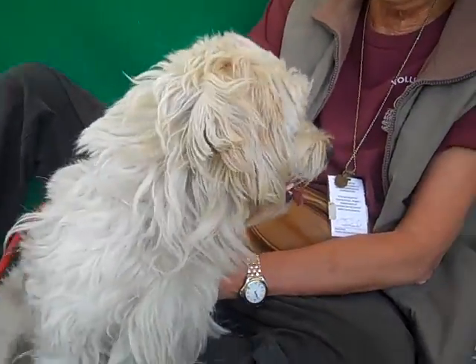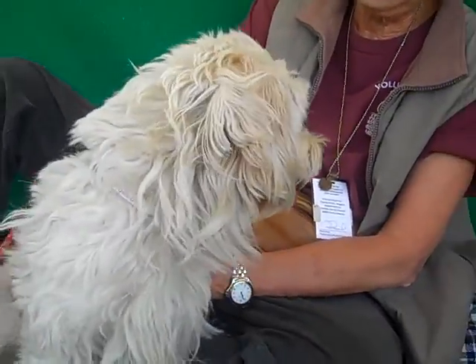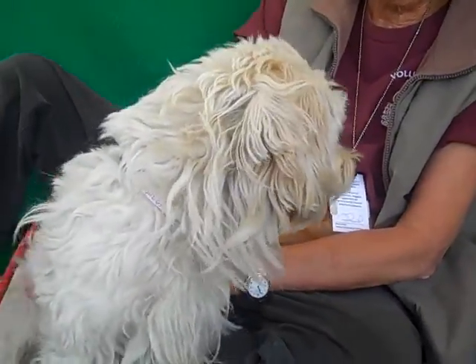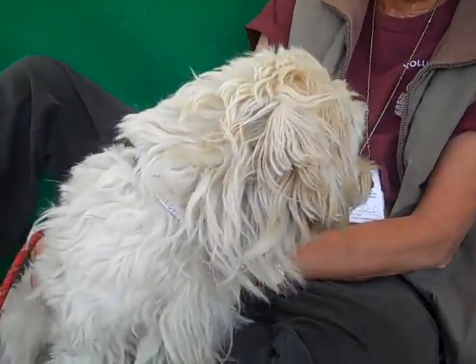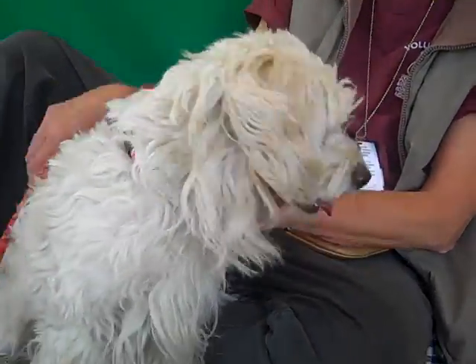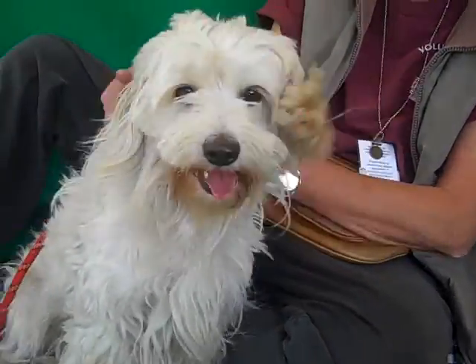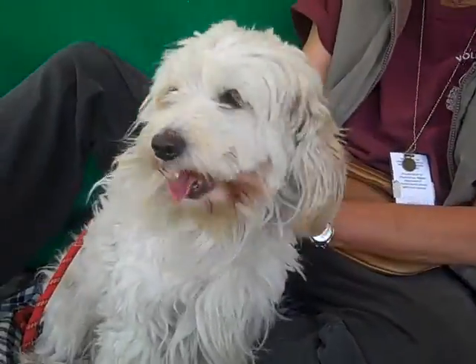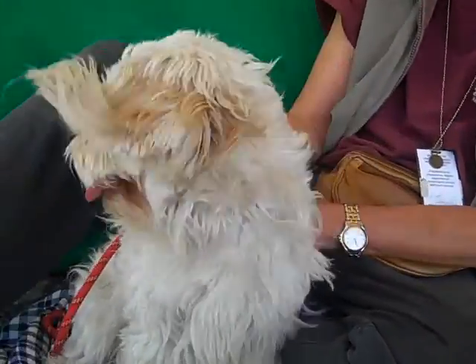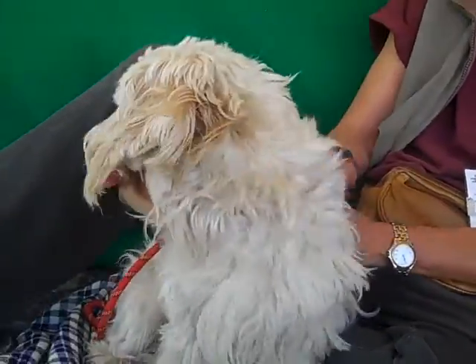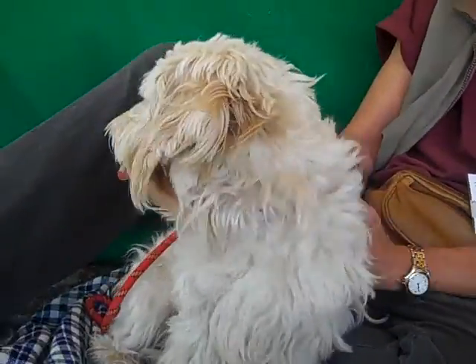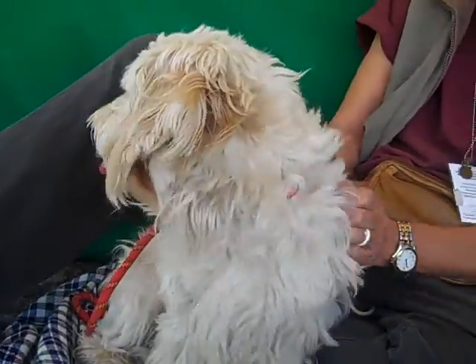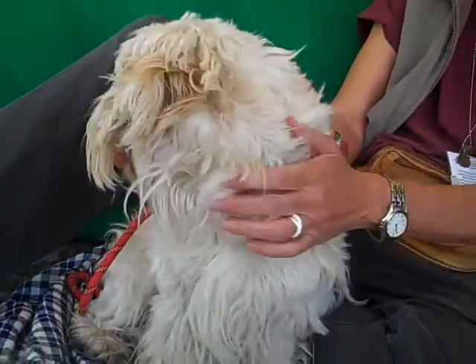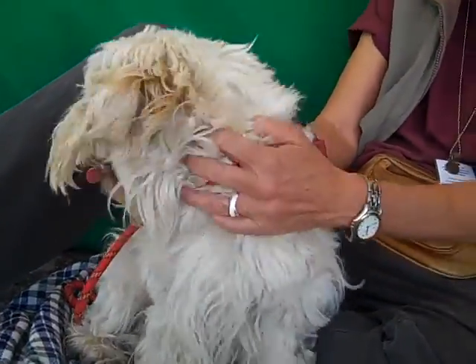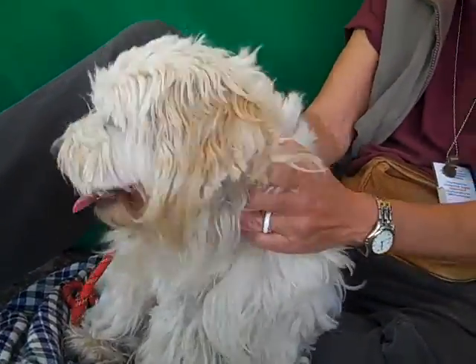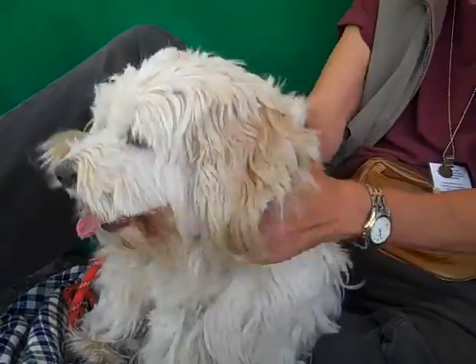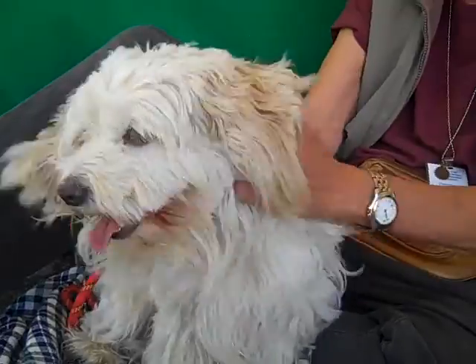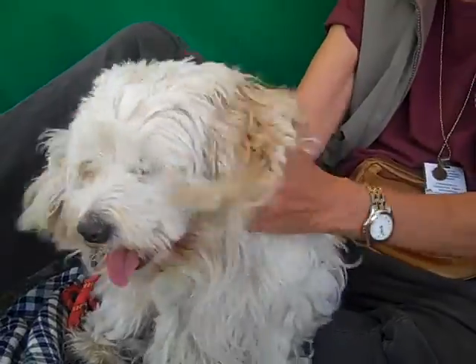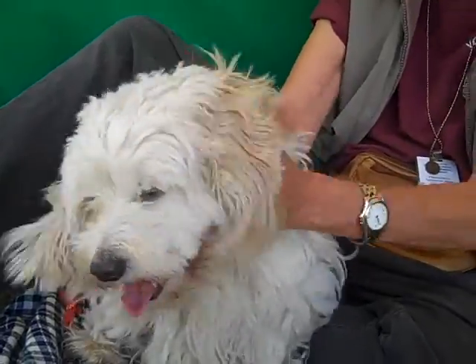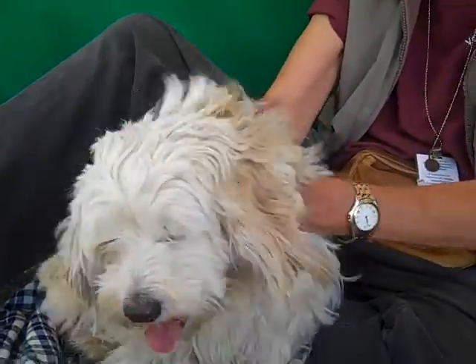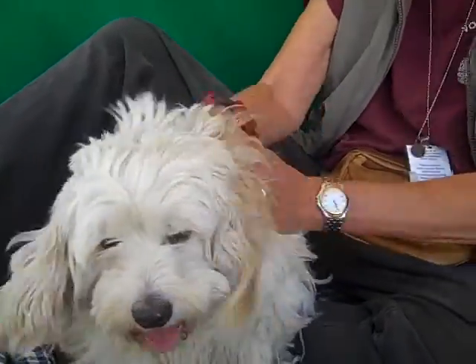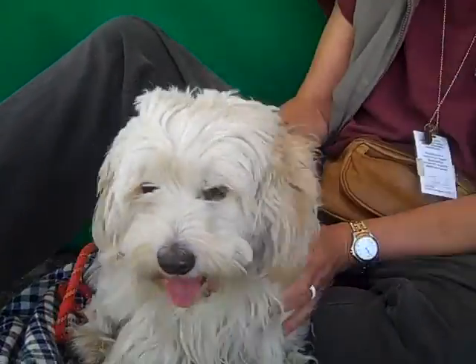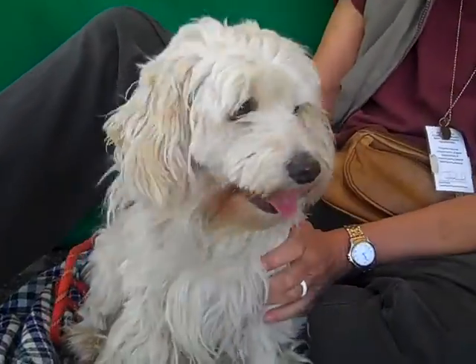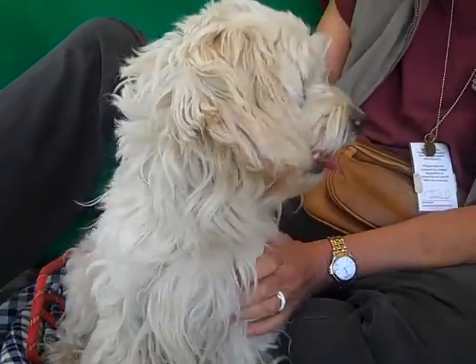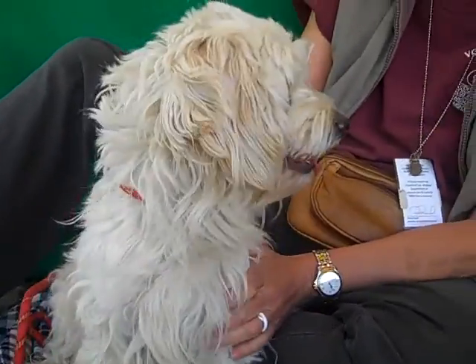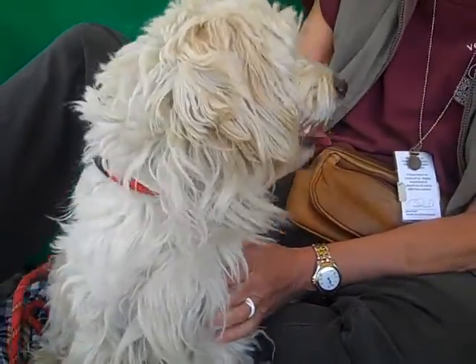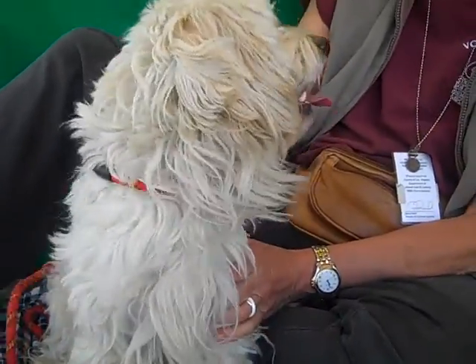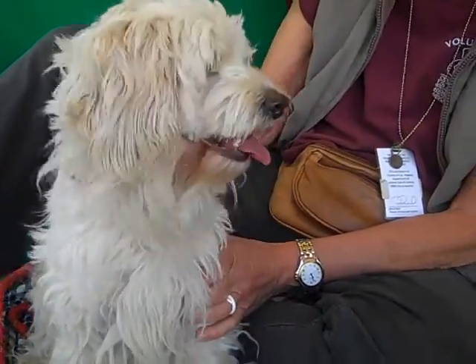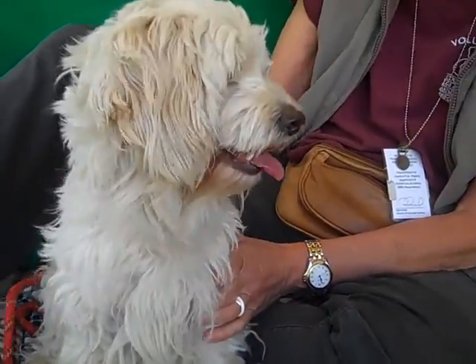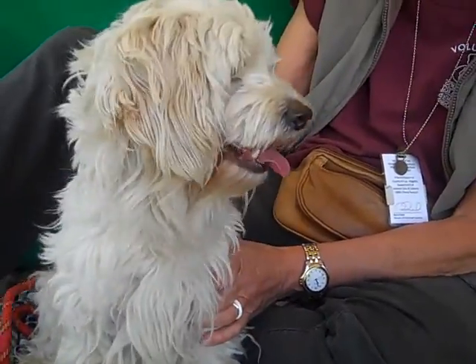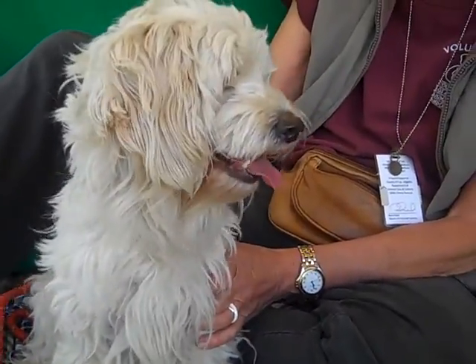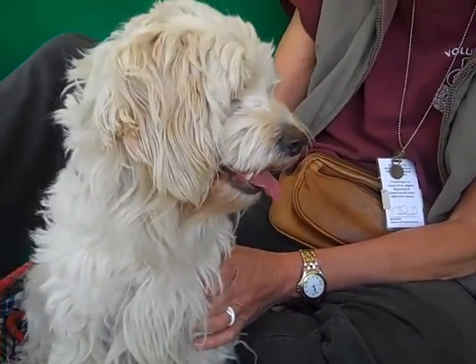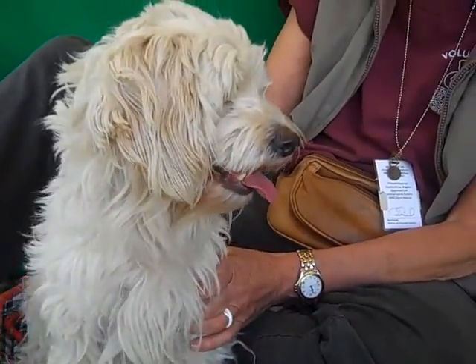Are you bored with this already? Vicki's having a yawn — she's bored with my video here. But she is definitely an awesome dog.